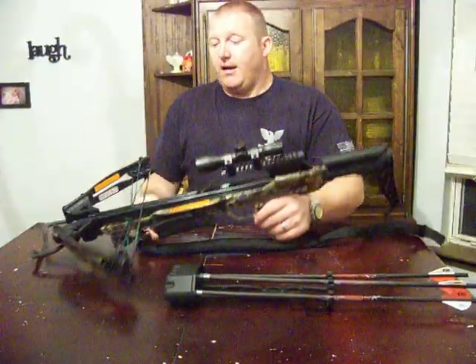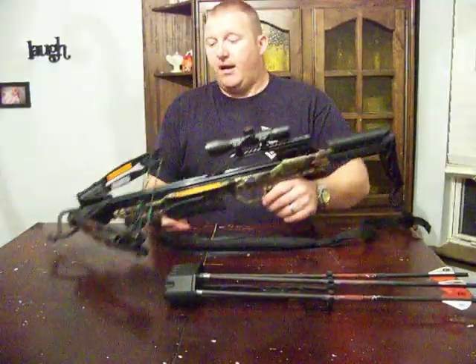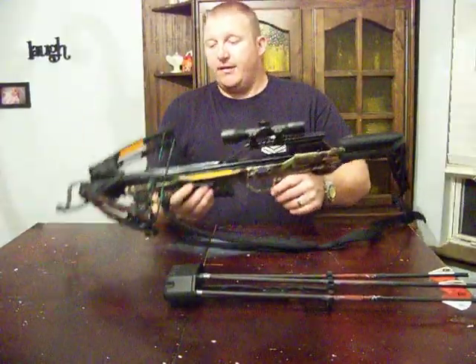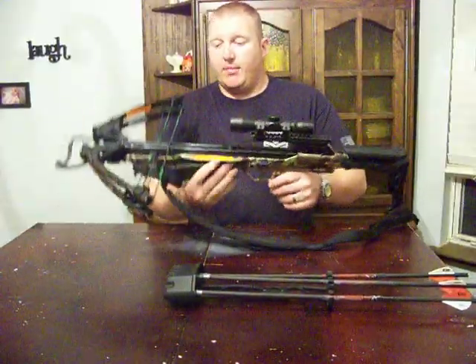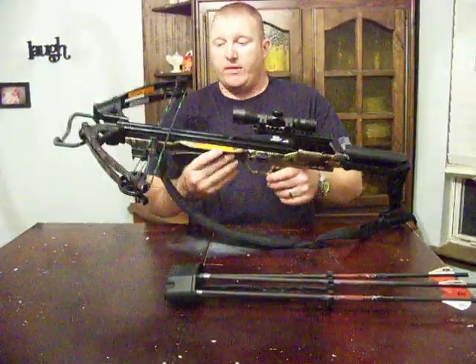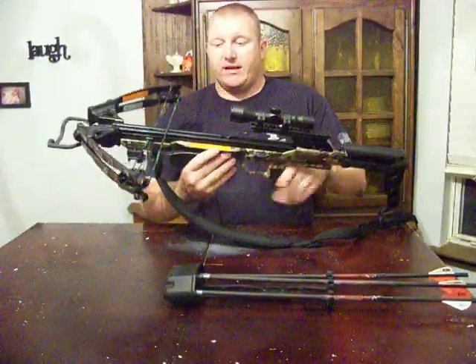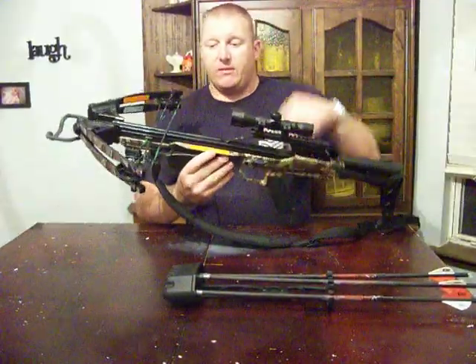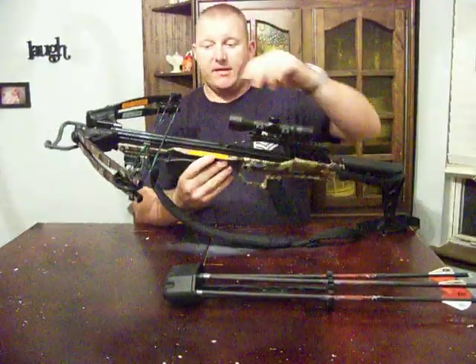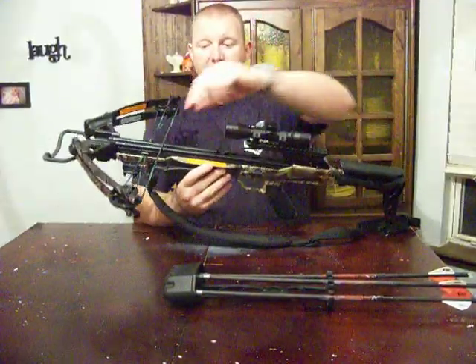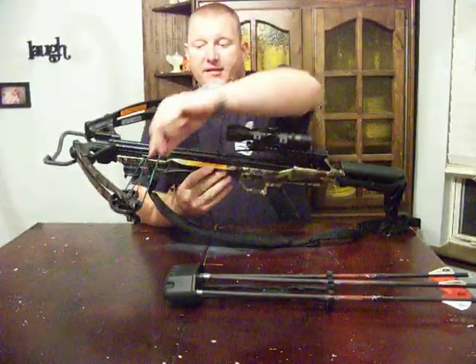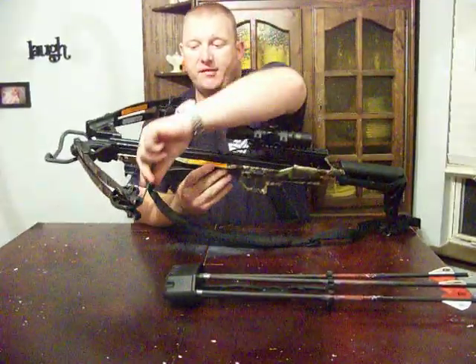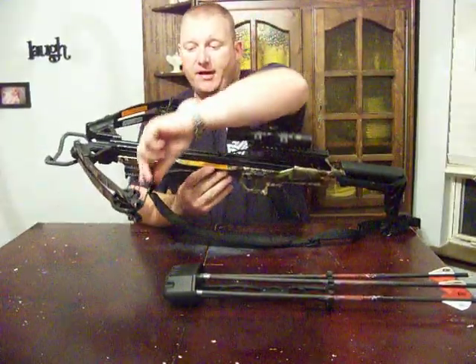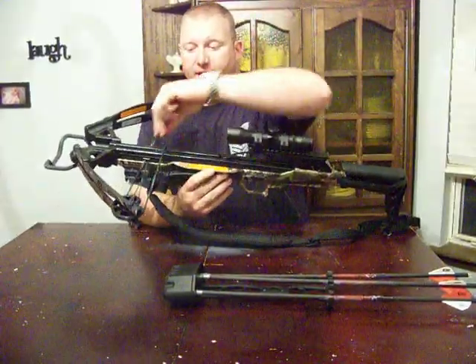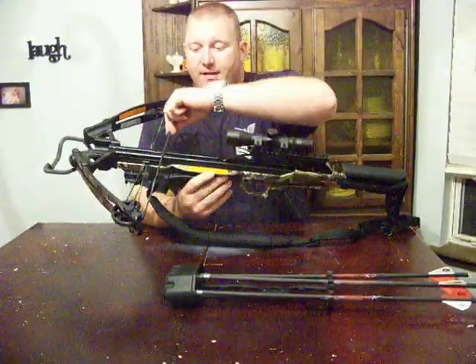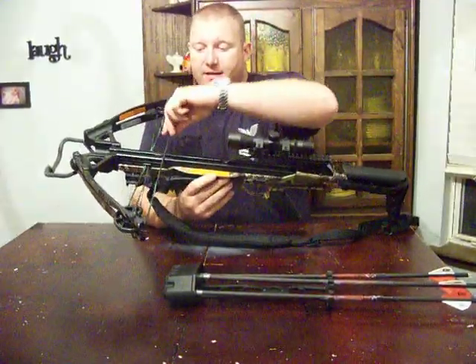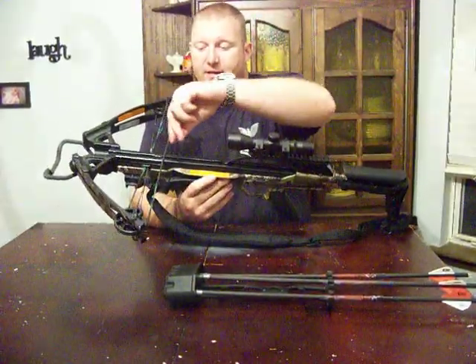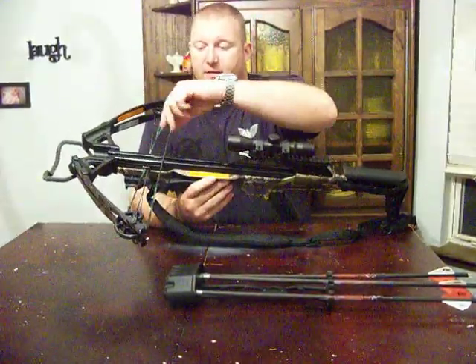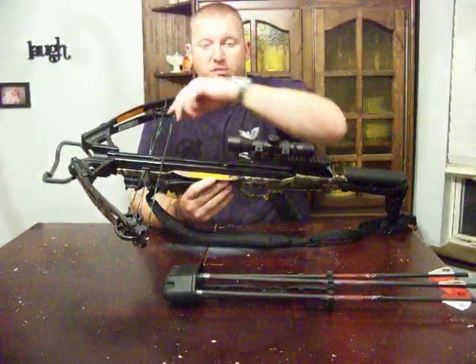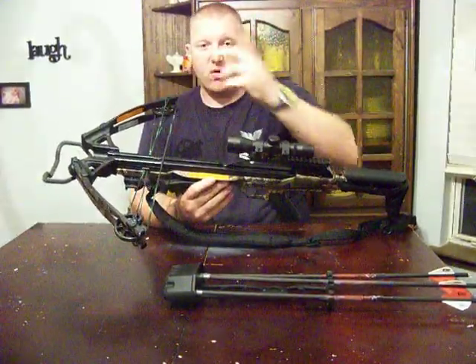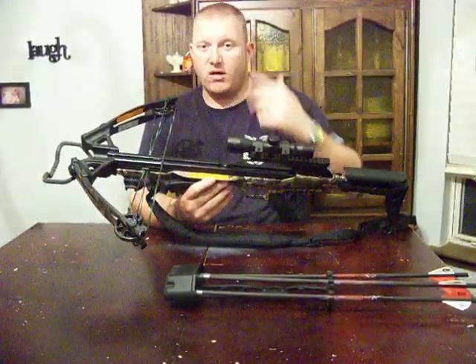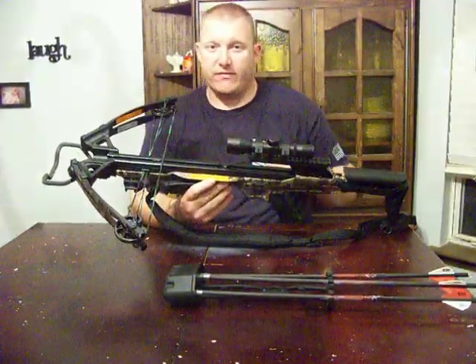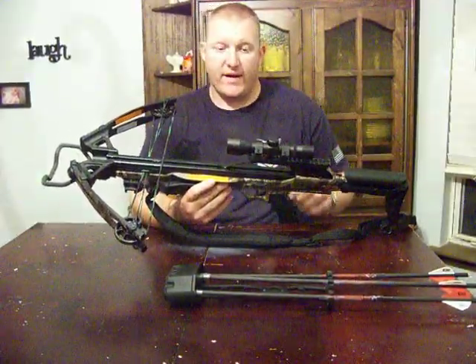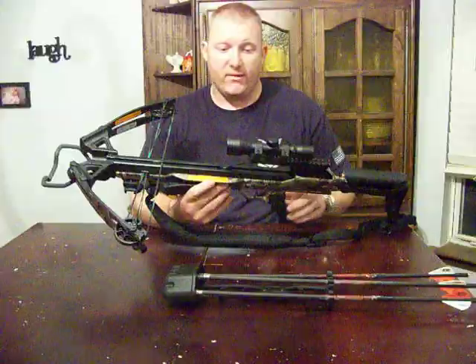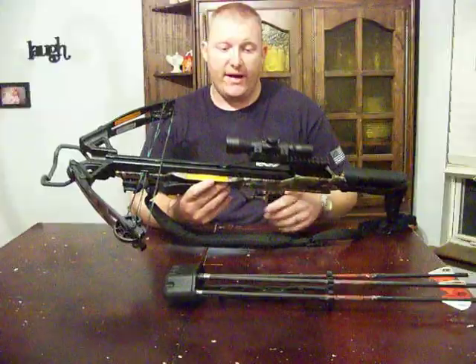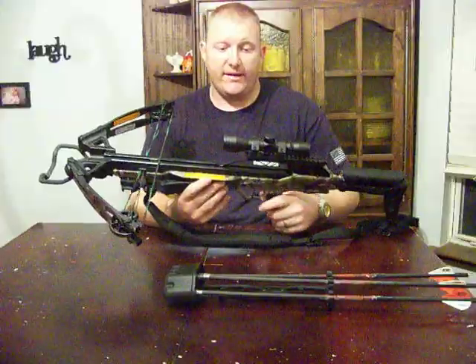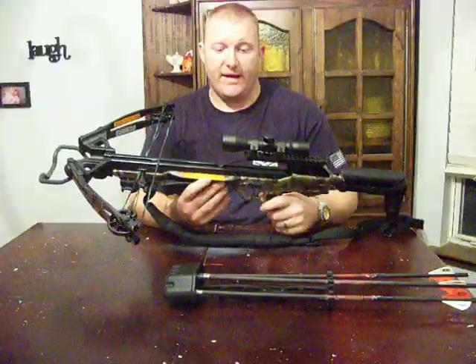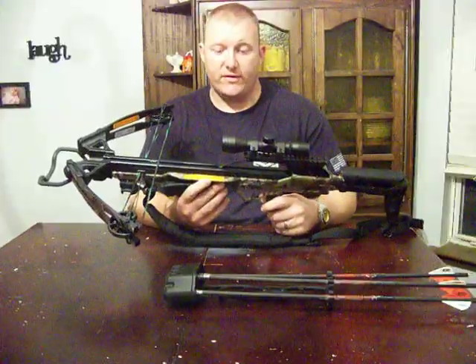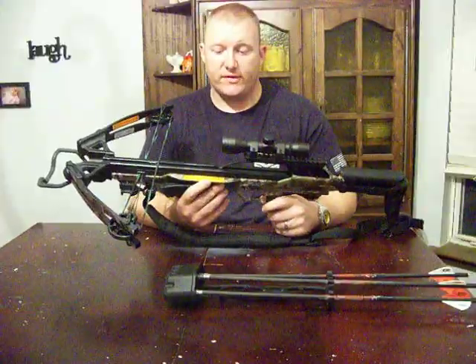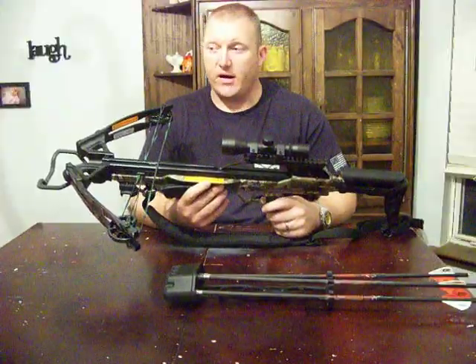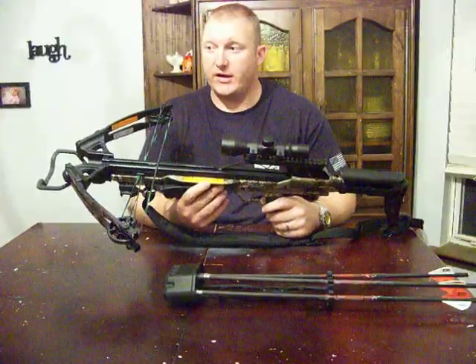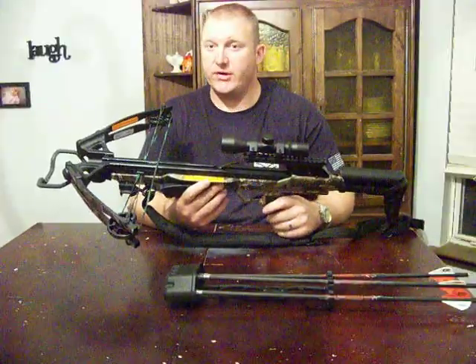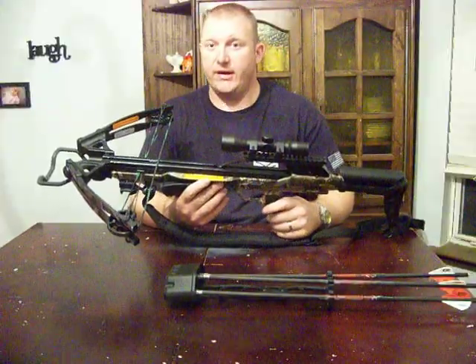The bow did come with silencers on it, but those broke off right away after target shooting.